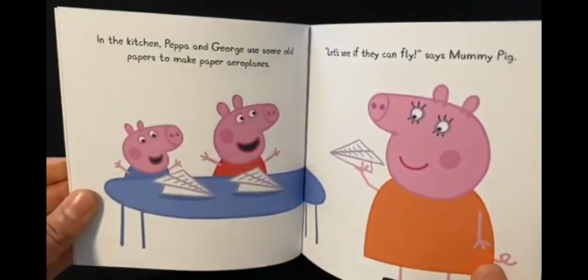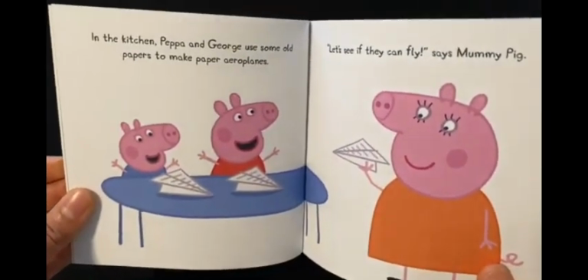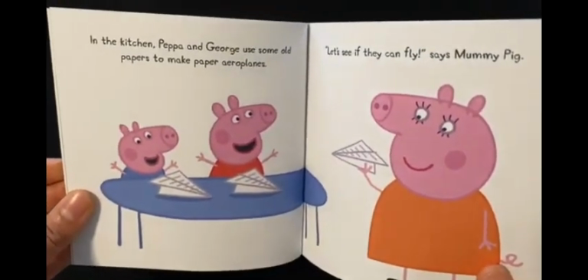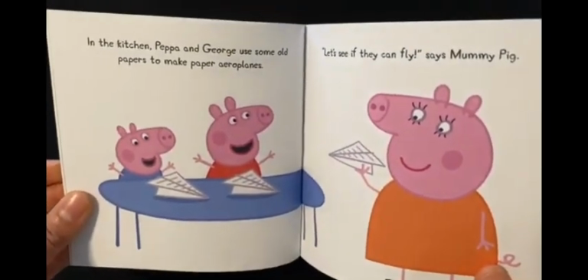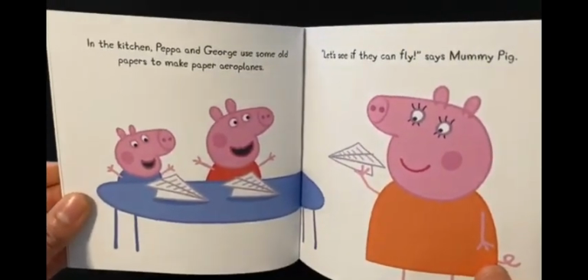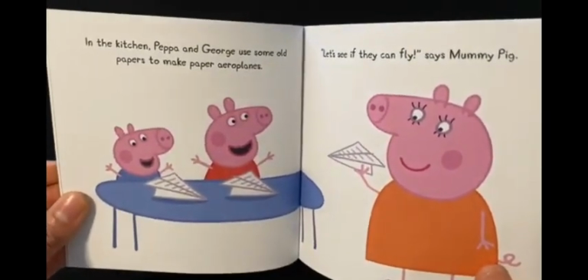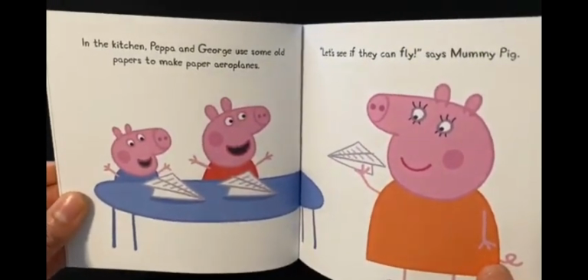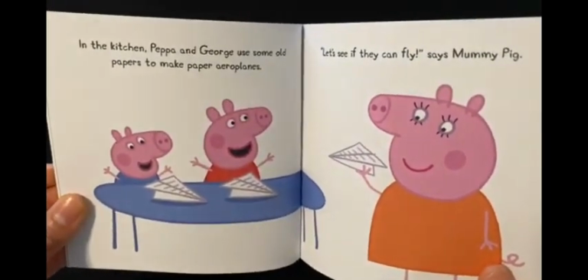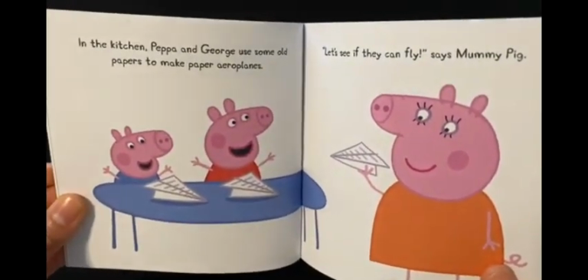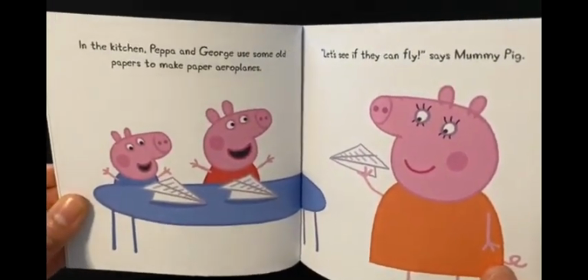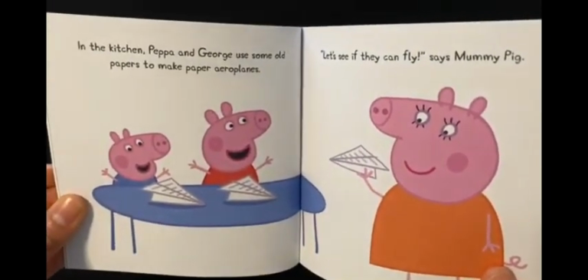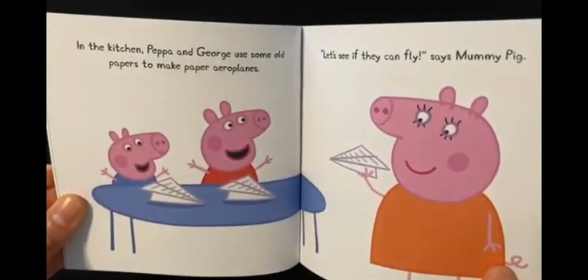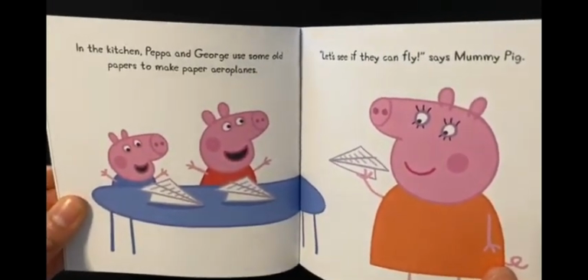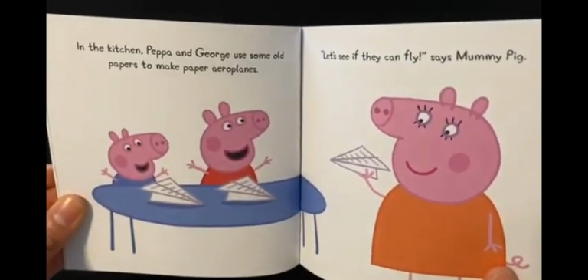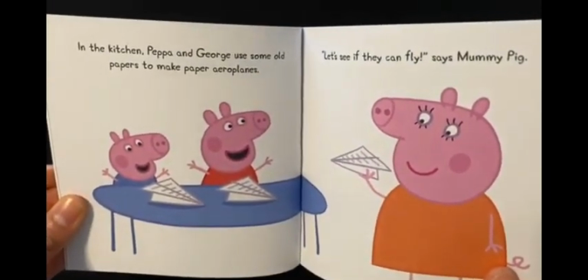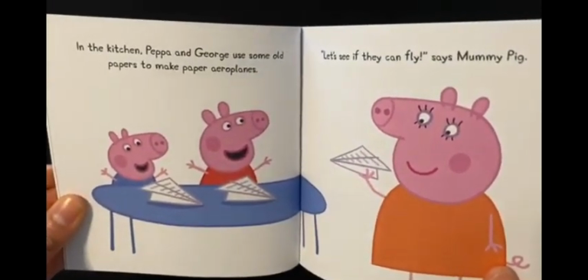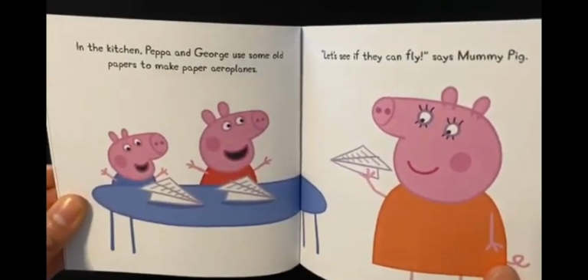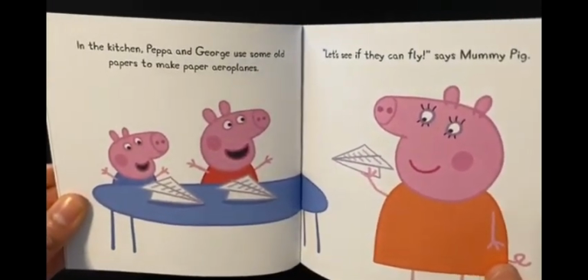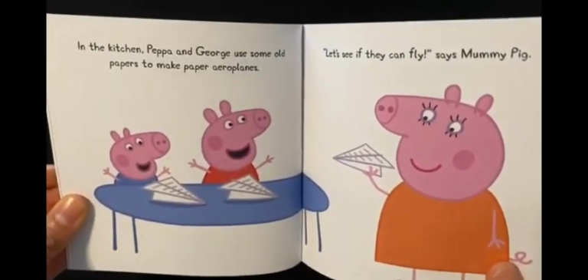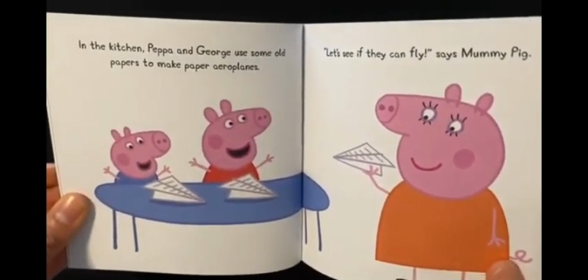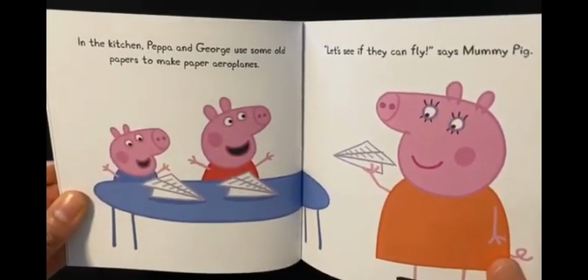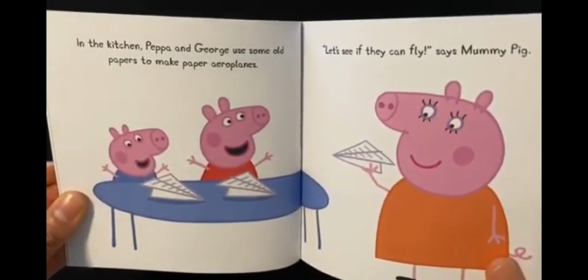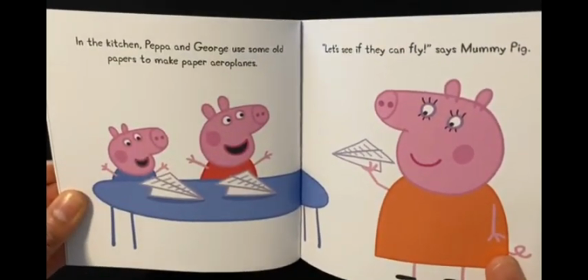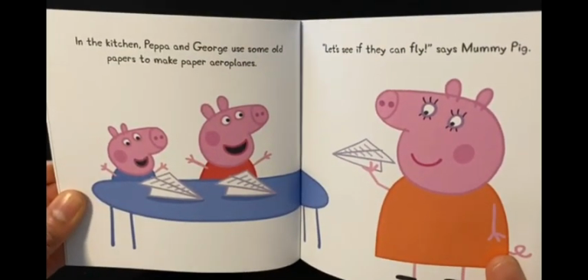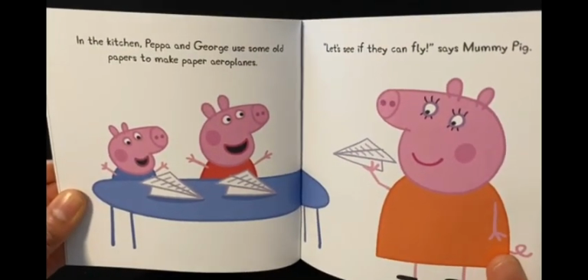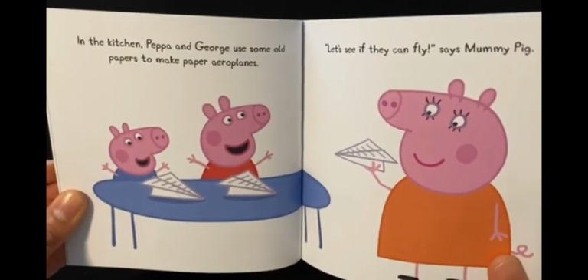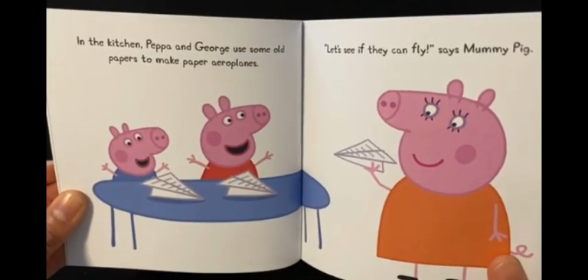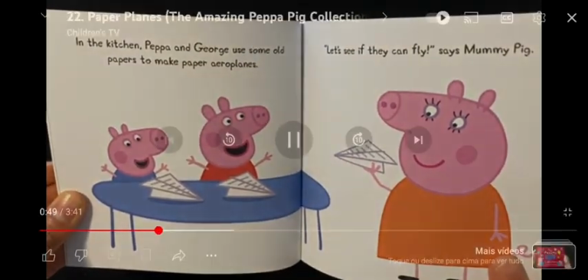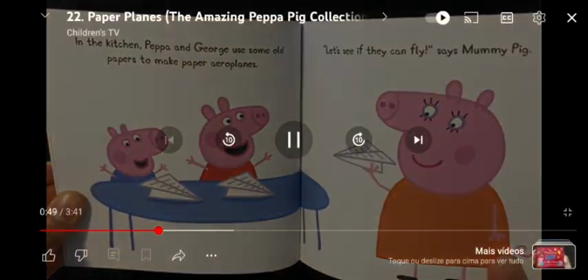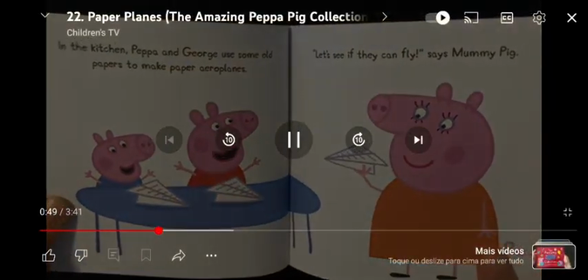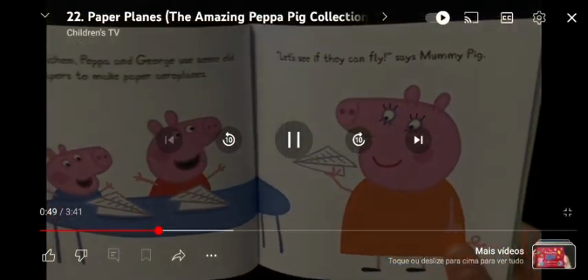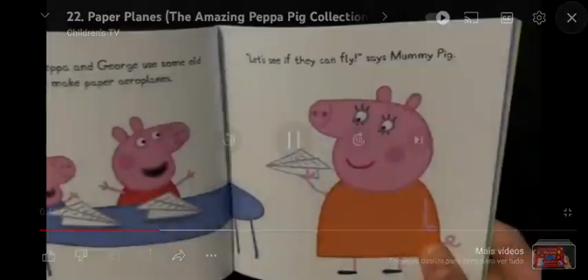In the kitchen, Peppa and George use some old papers to make paper airplanes.